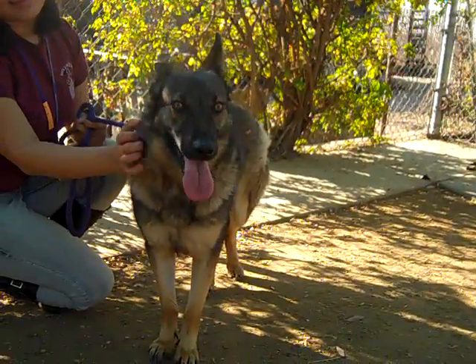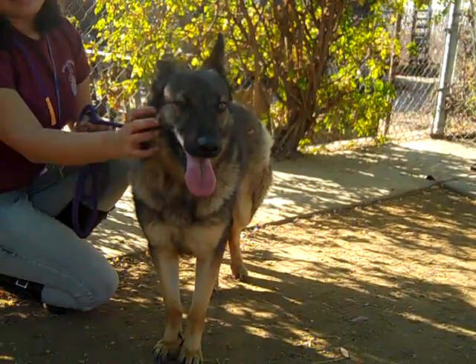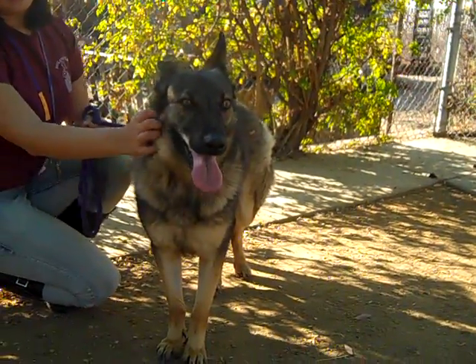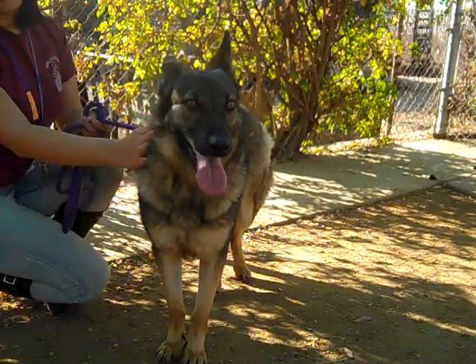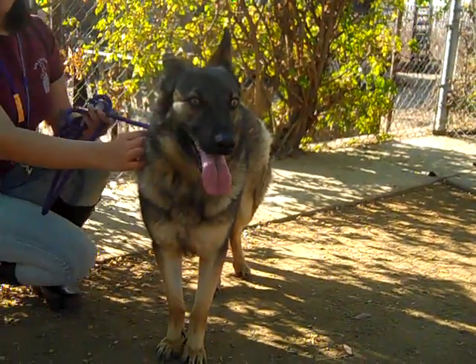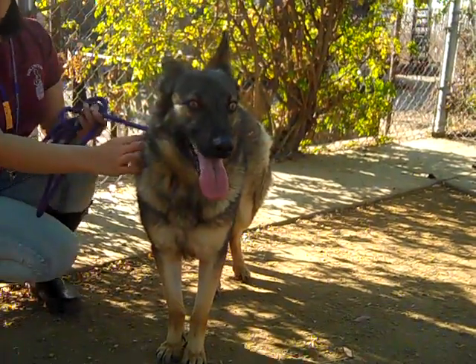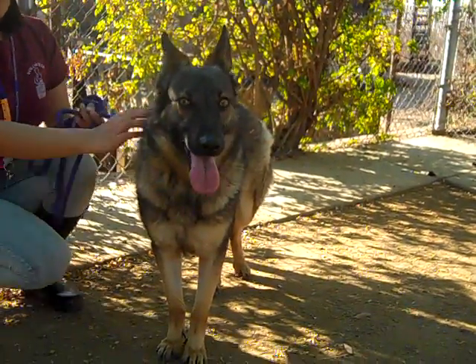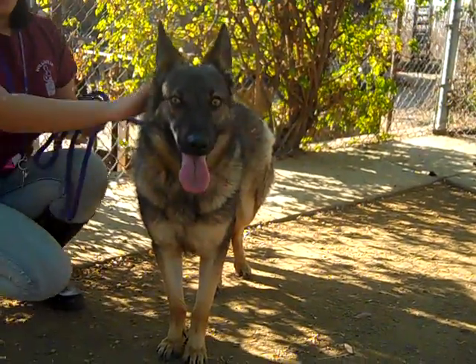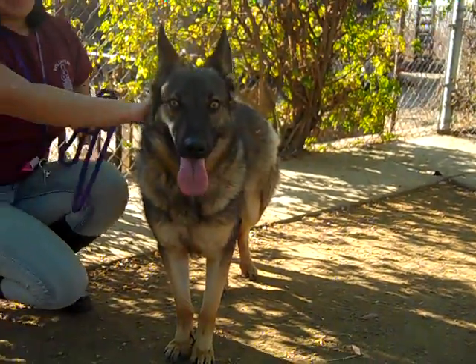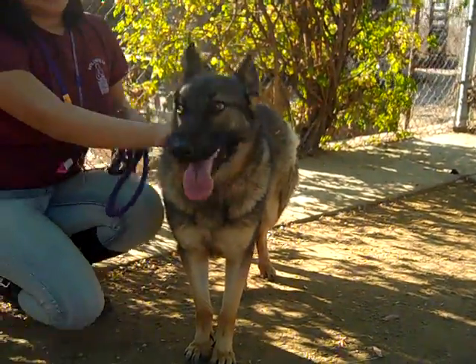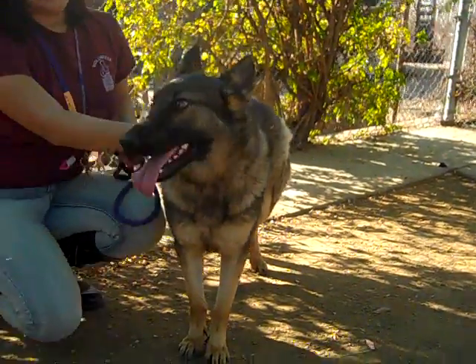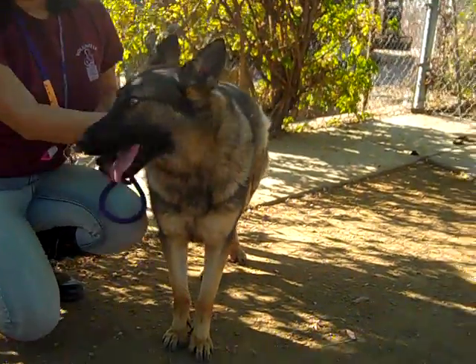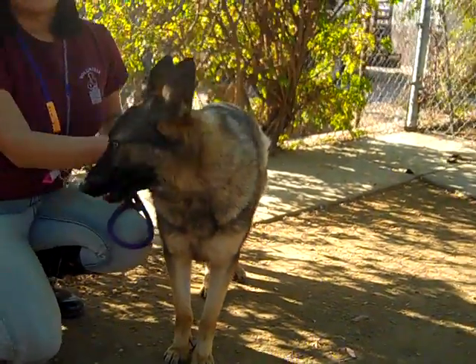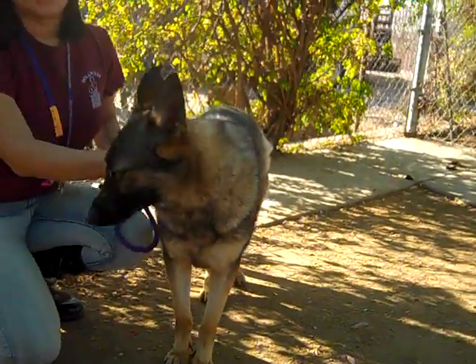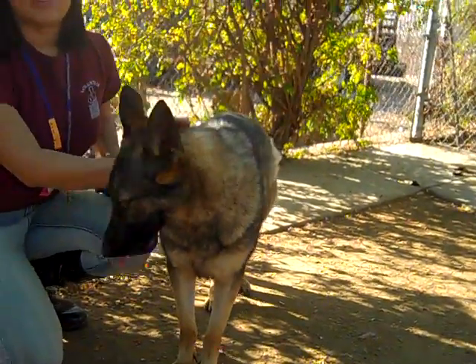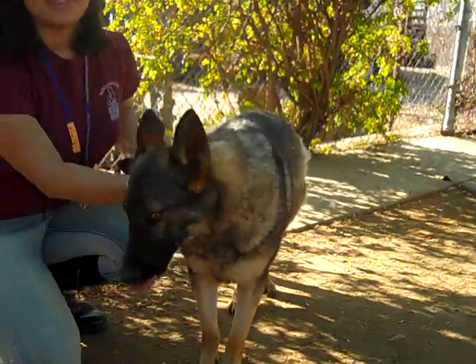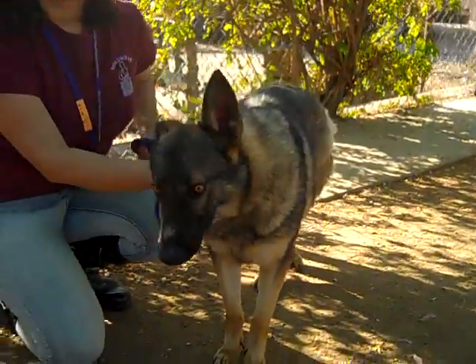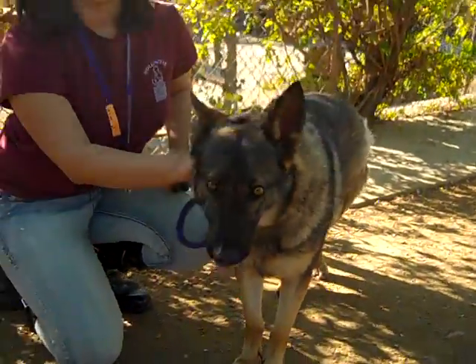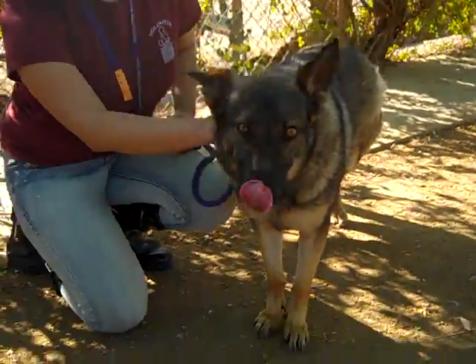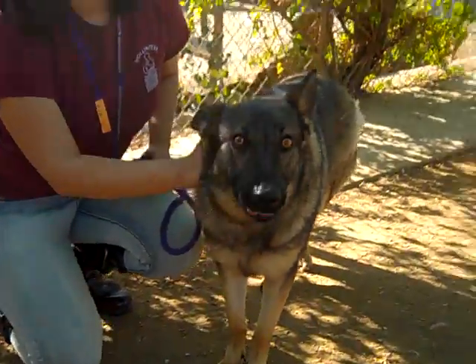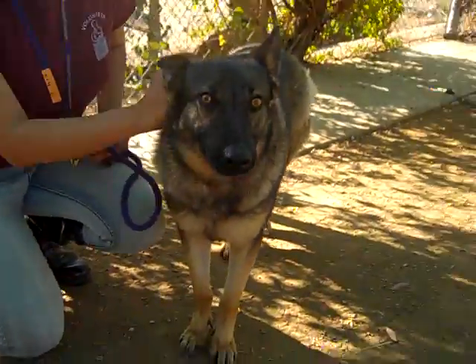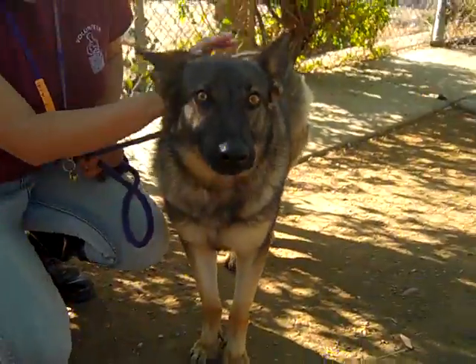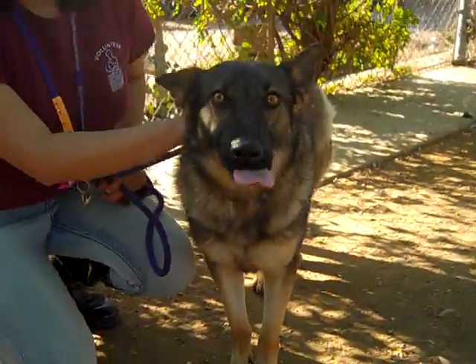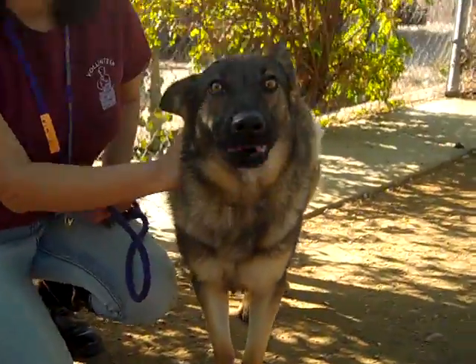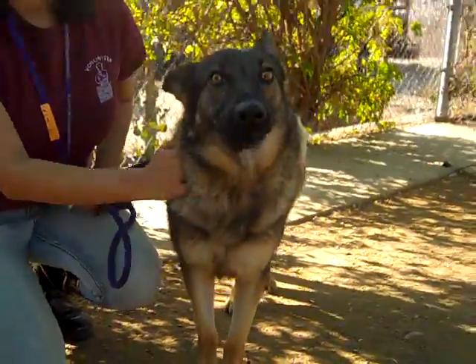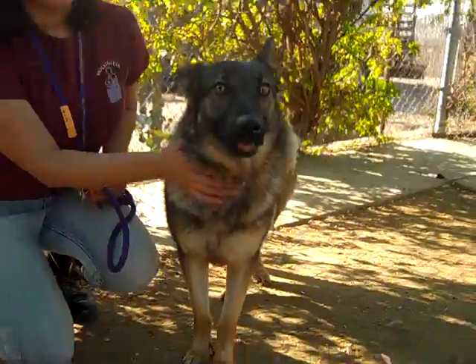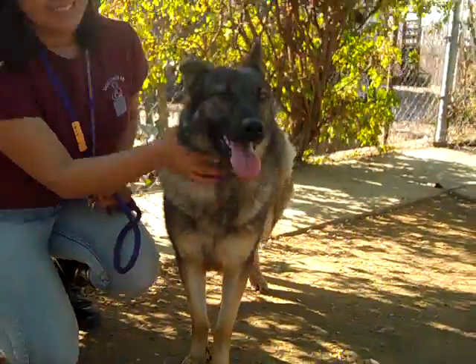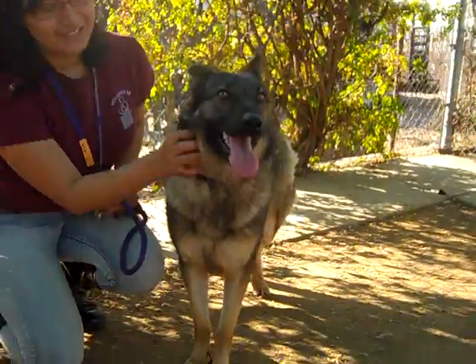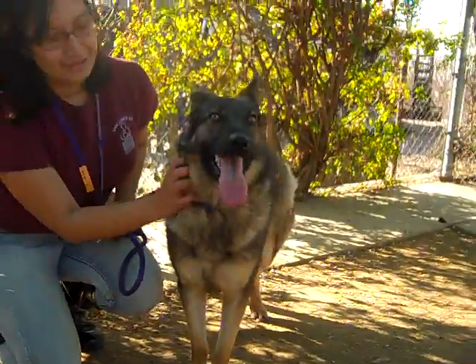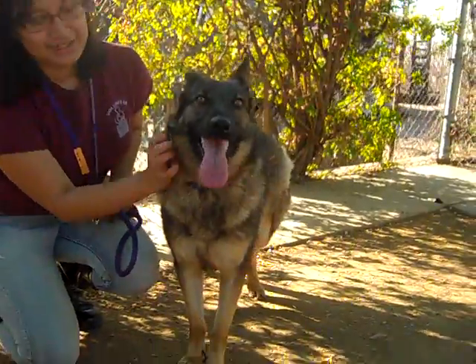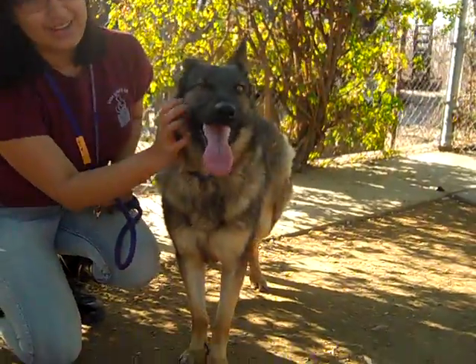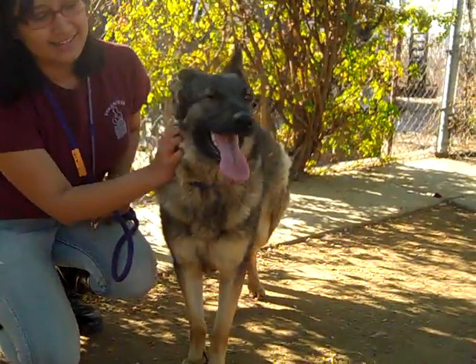Is there anything else you want to tell us about Berlin? She has the softest, smoothest coat I've ever seen. She's so soft.